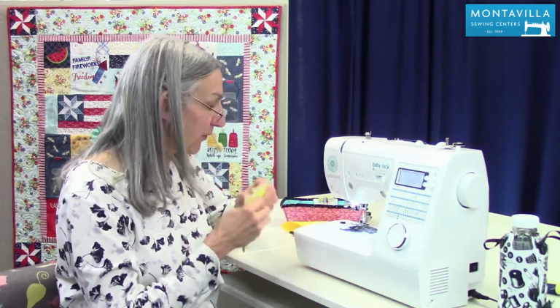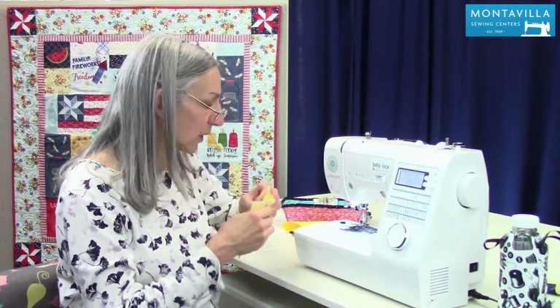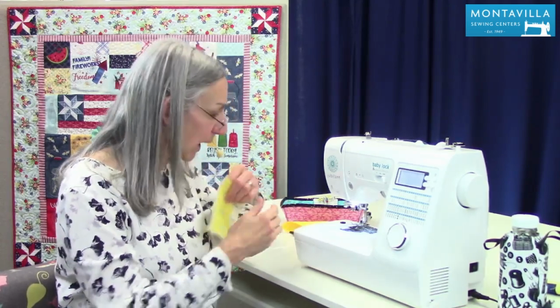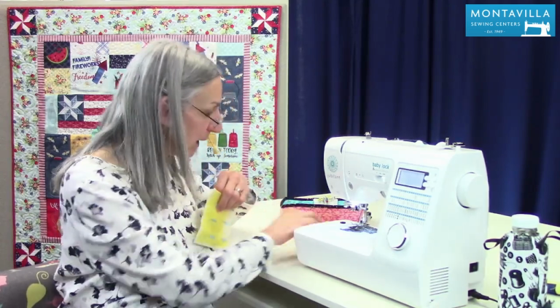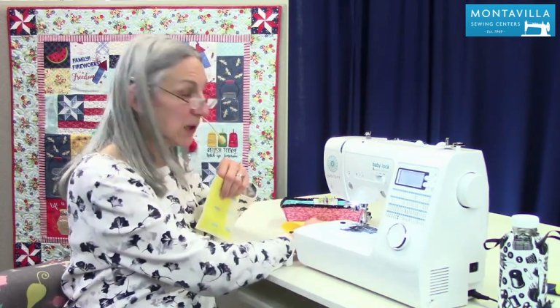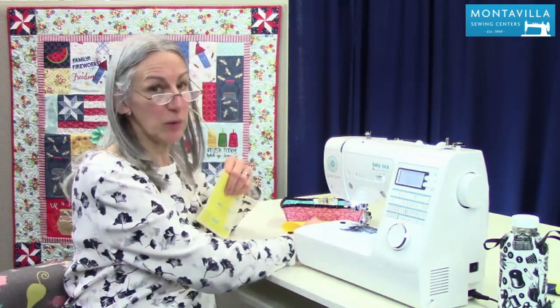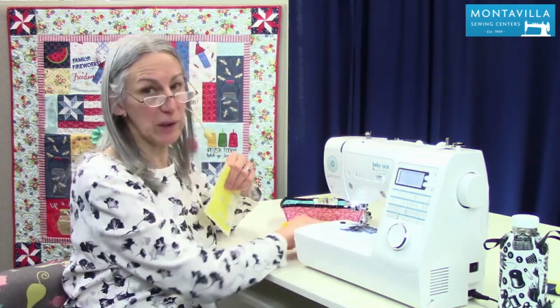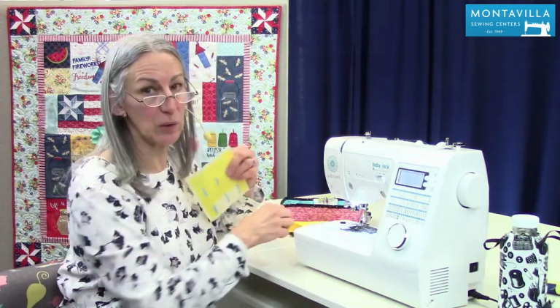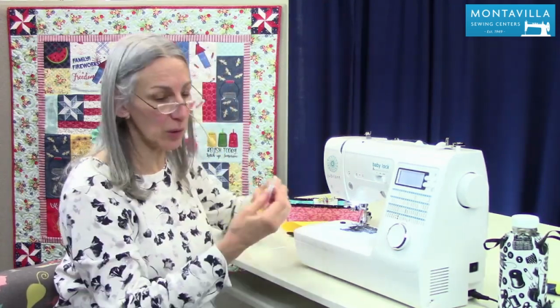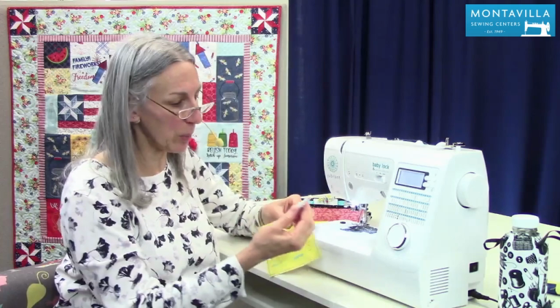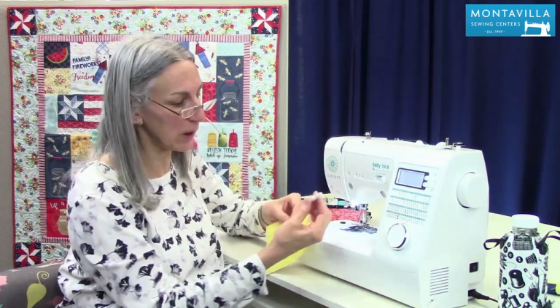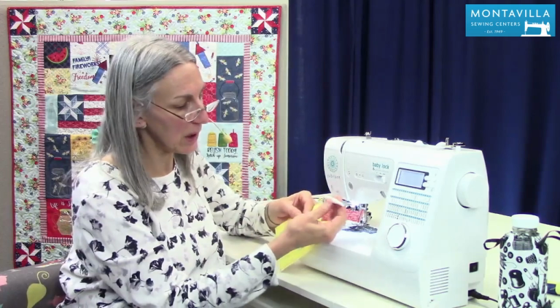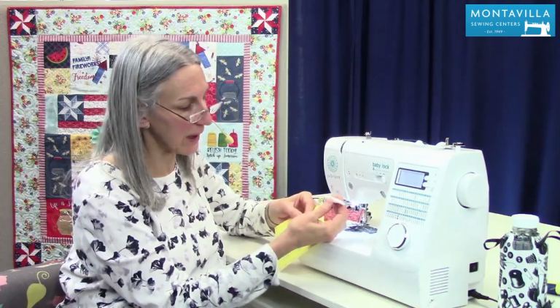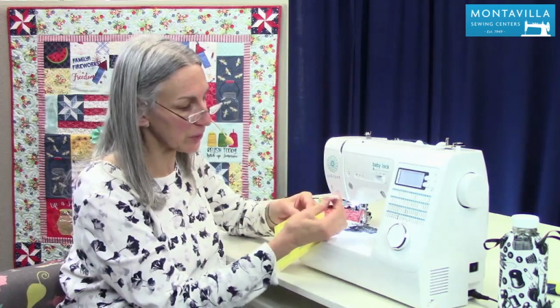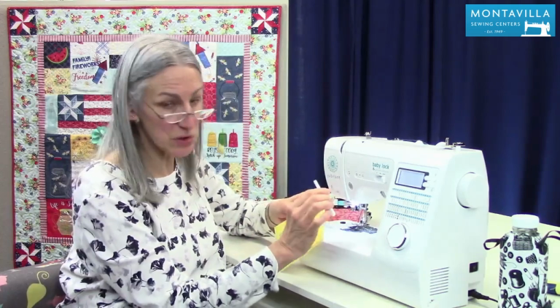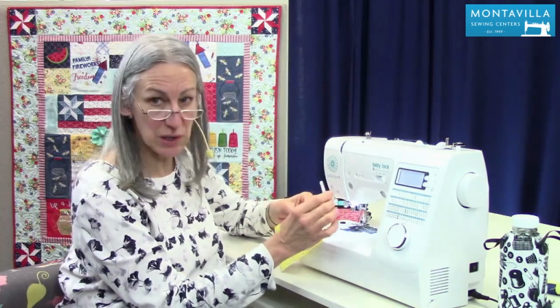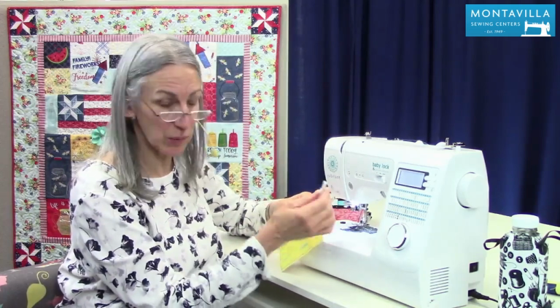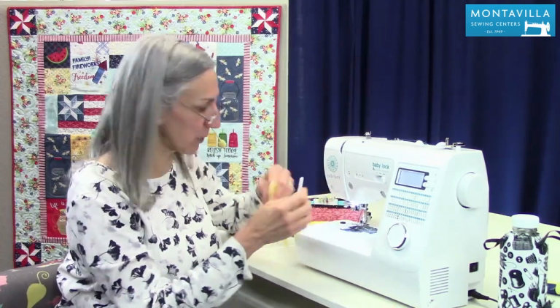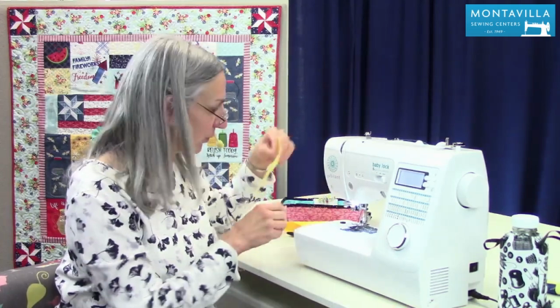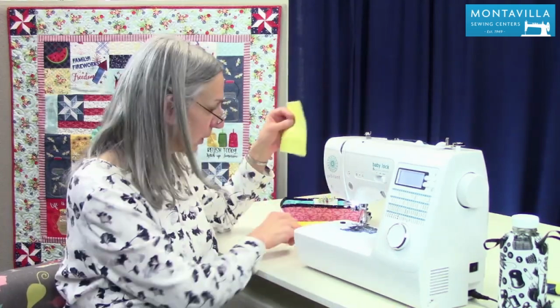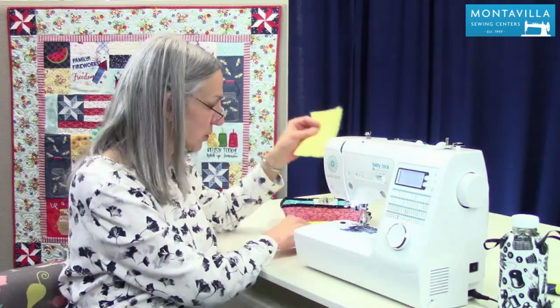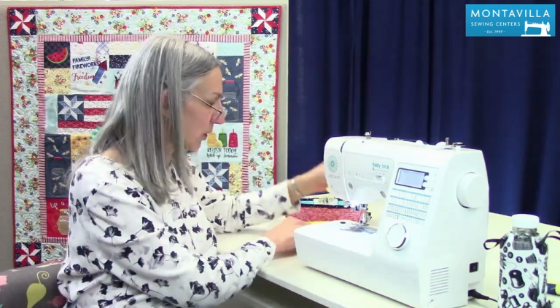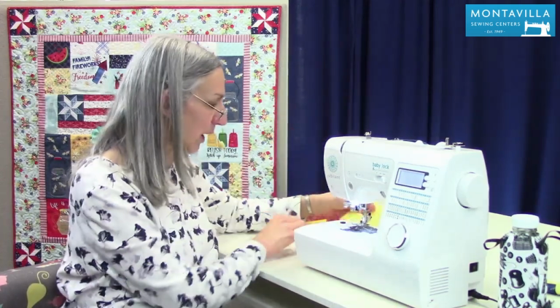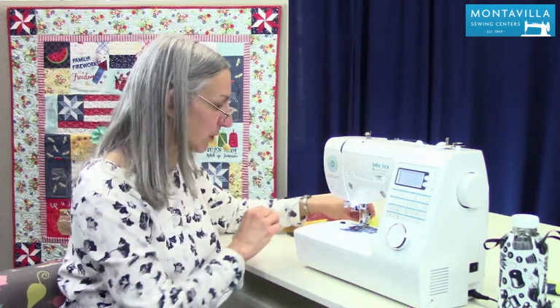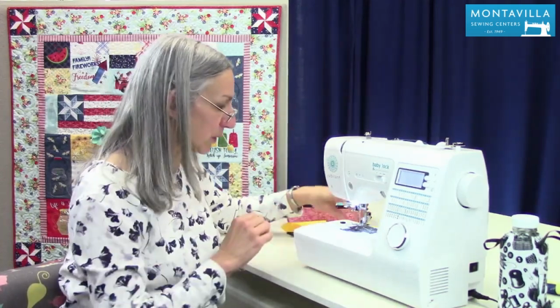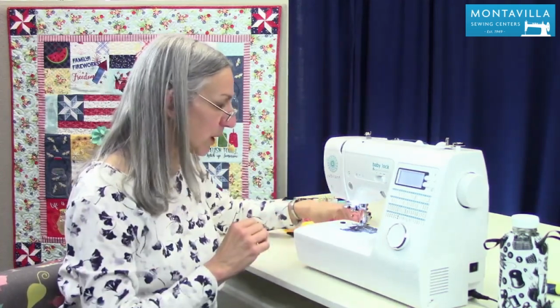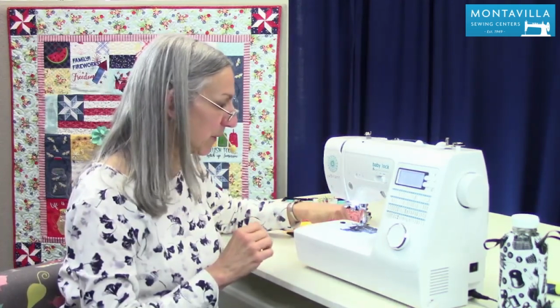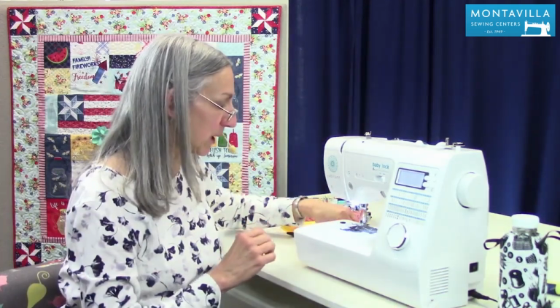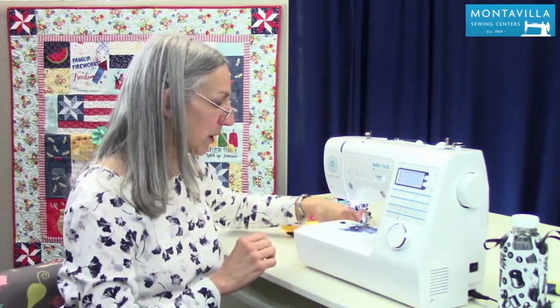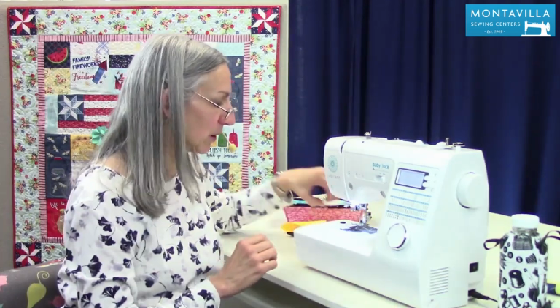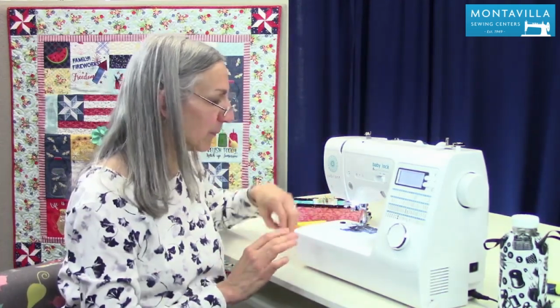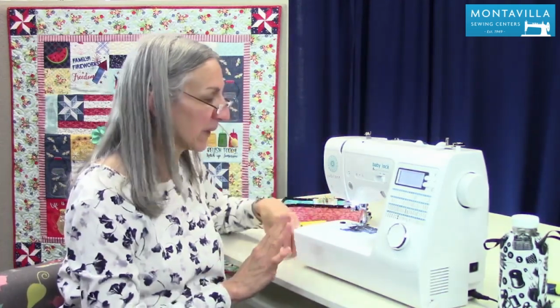For cutting your buttonhole open, that's what your seam ripper is for, and I'll show you that once we're done making a buttonhole.